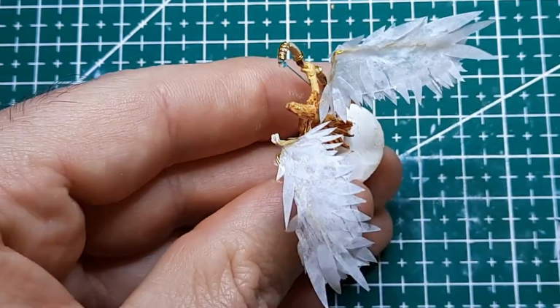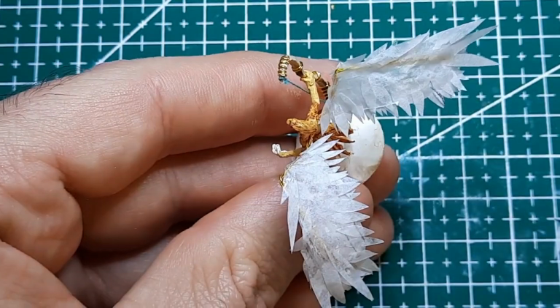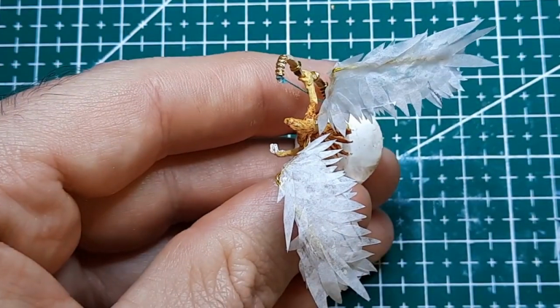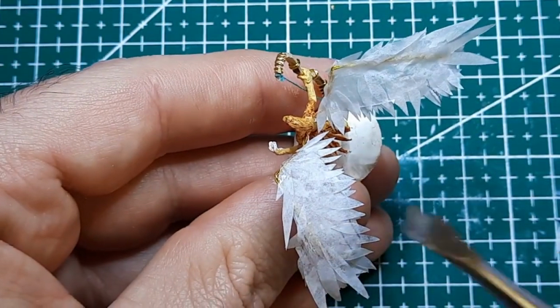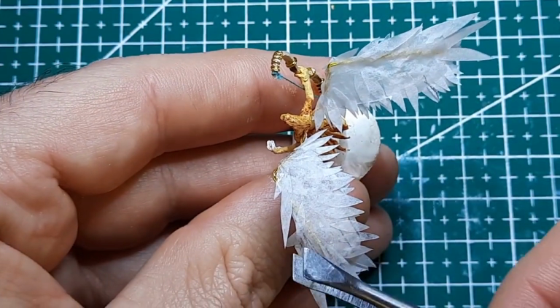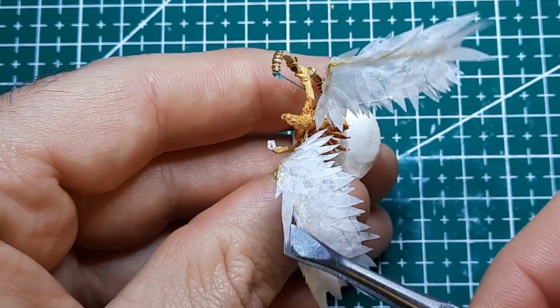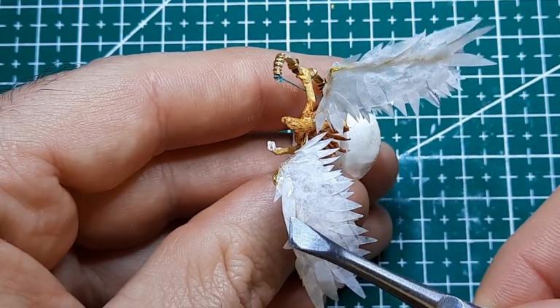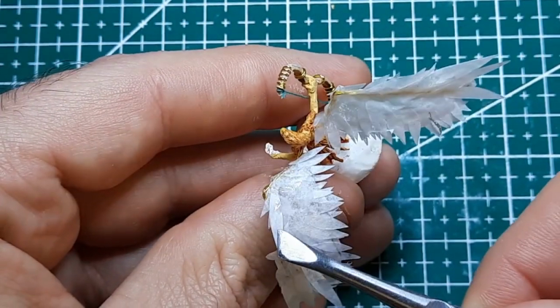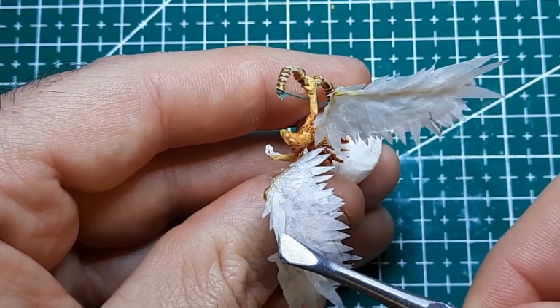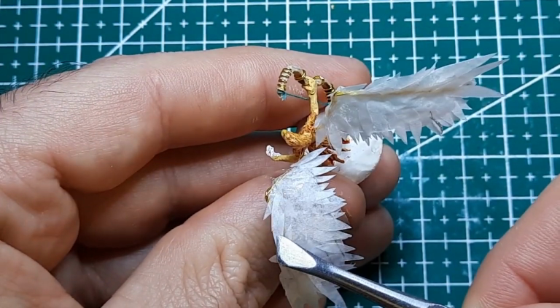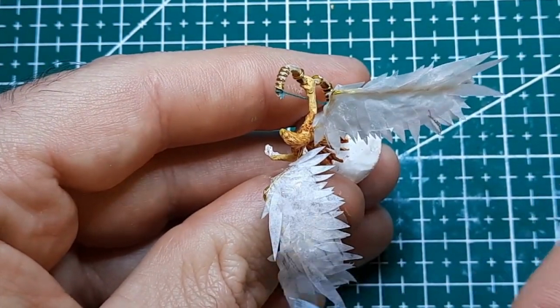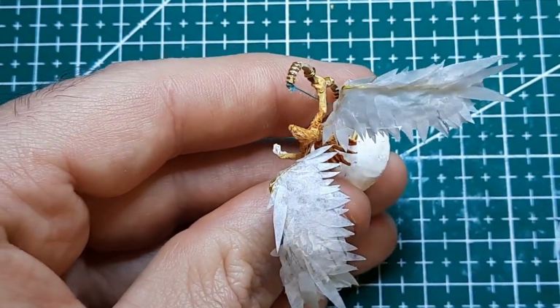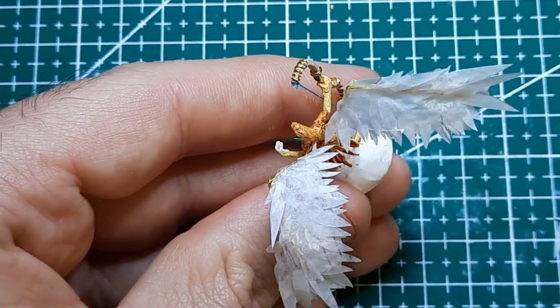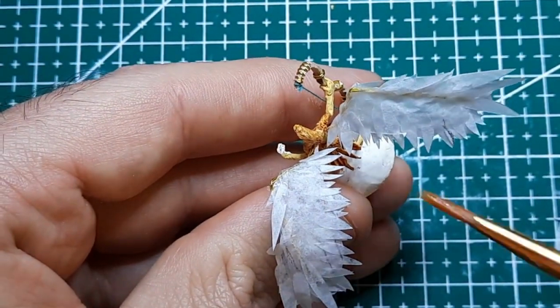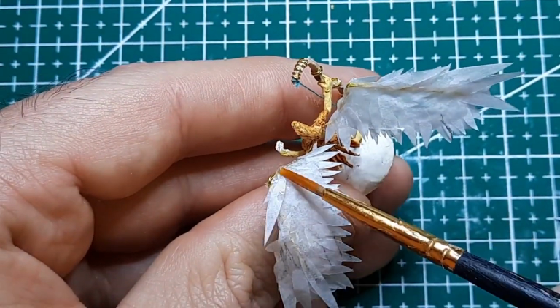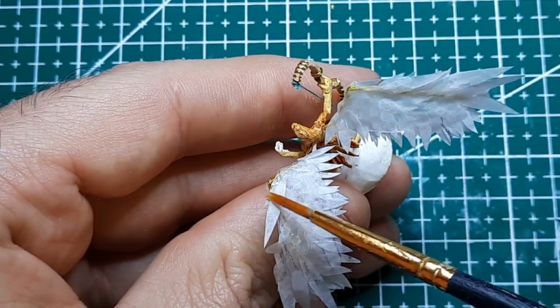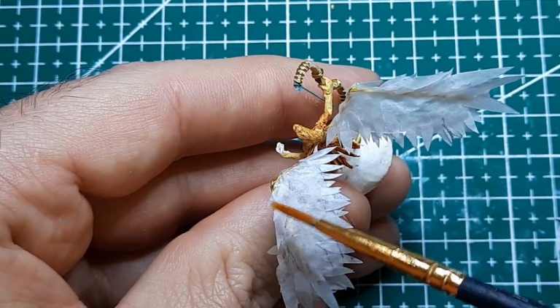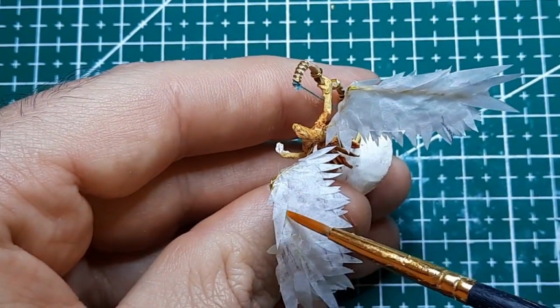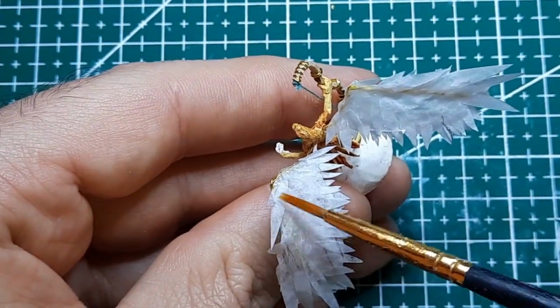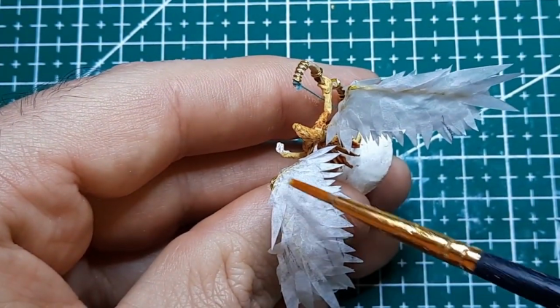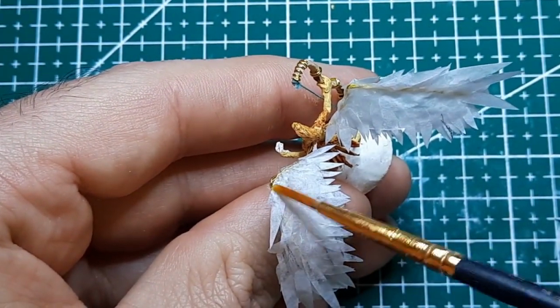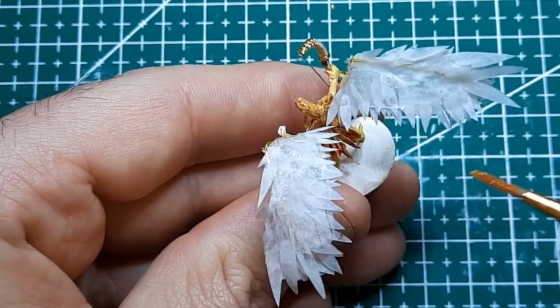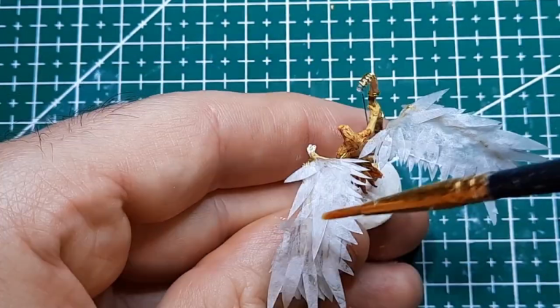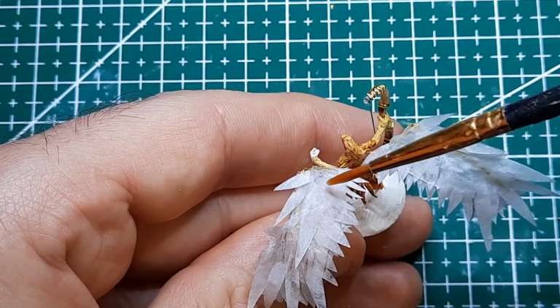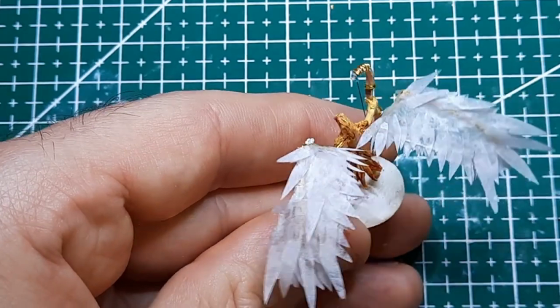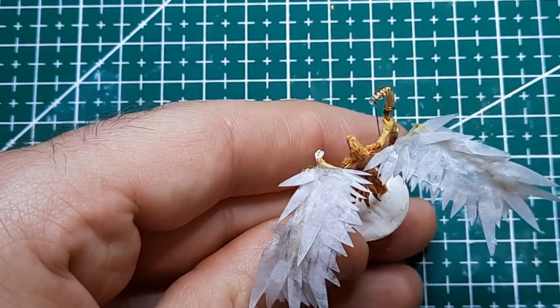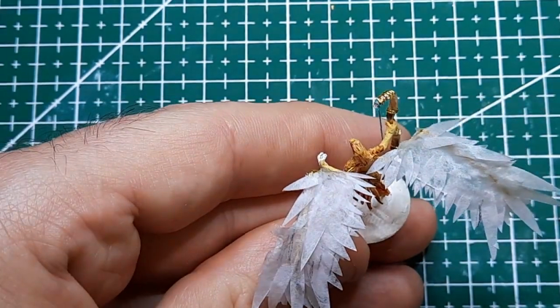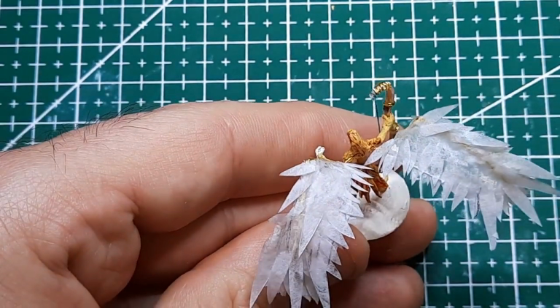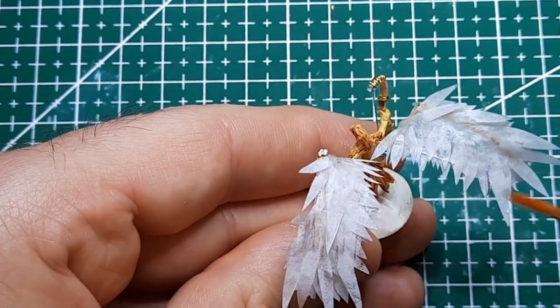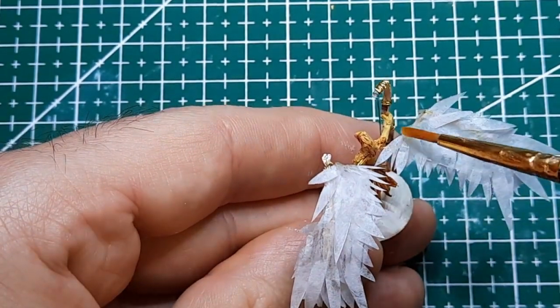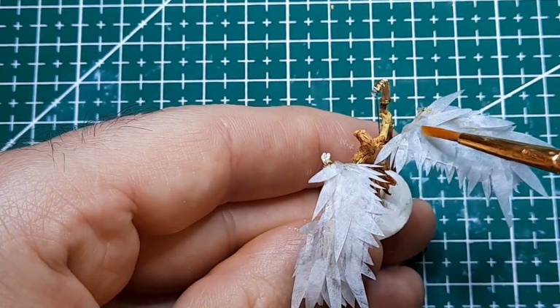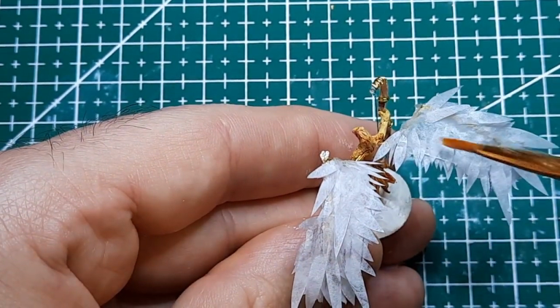I liked the combined effect and was especially happy with it after painting the wings.